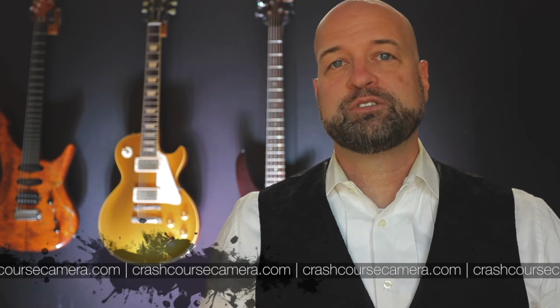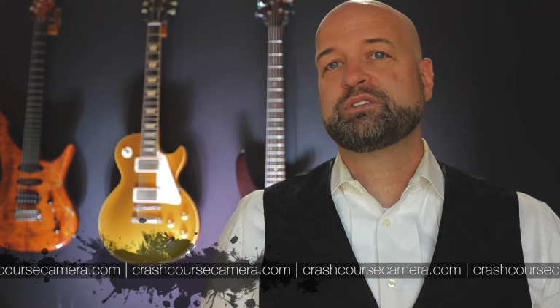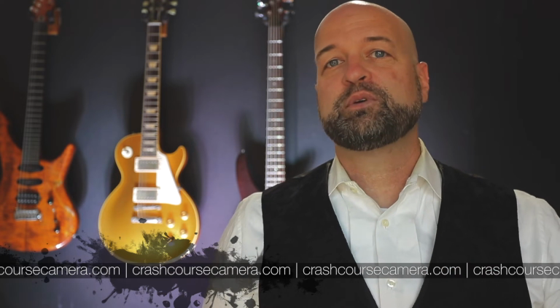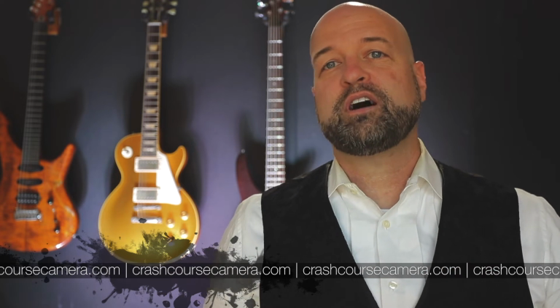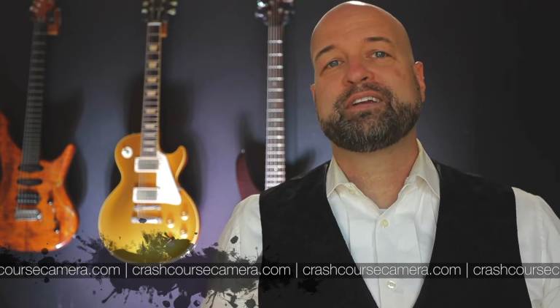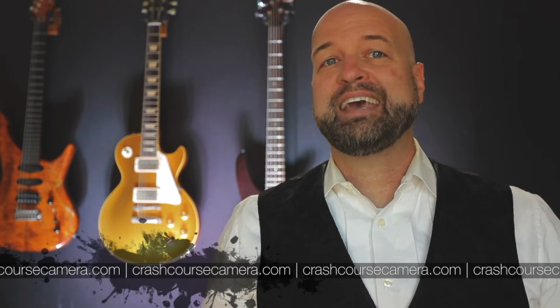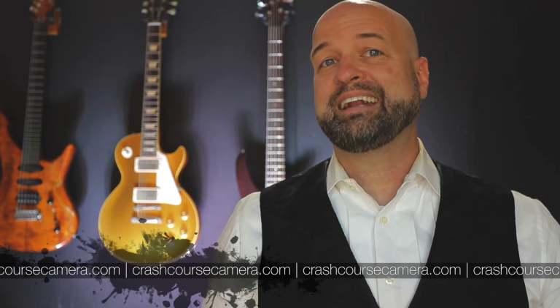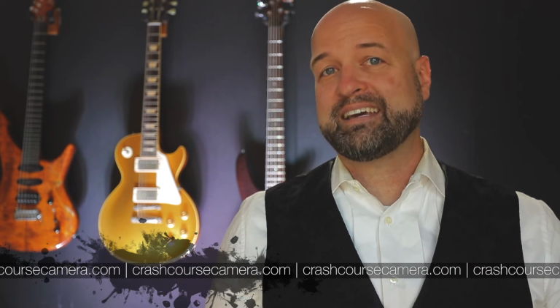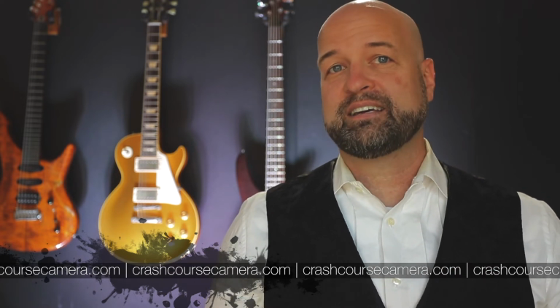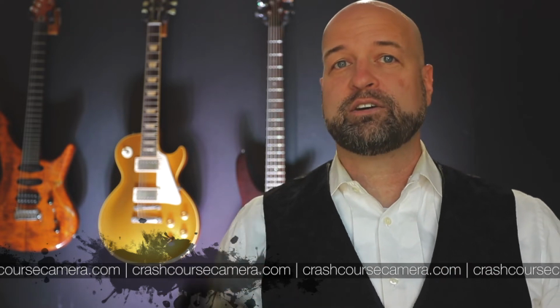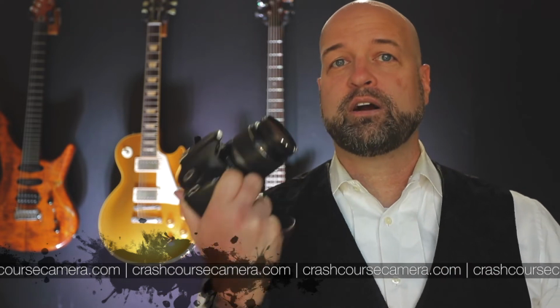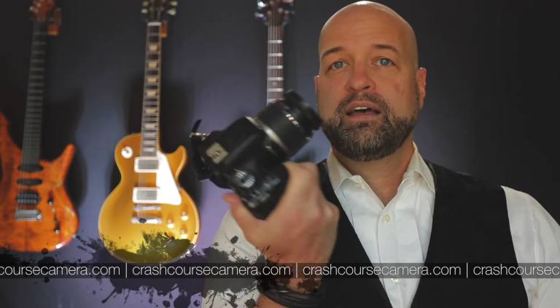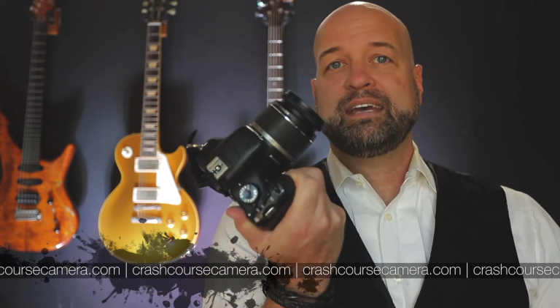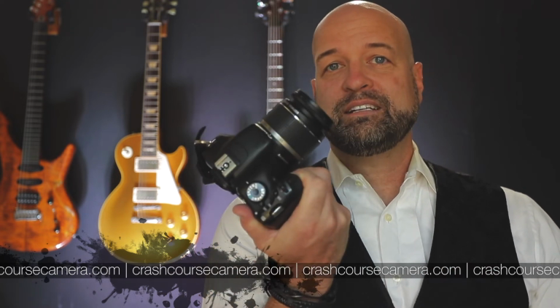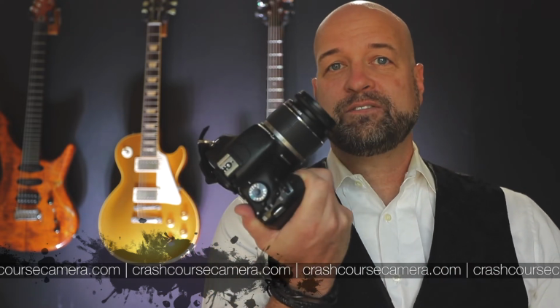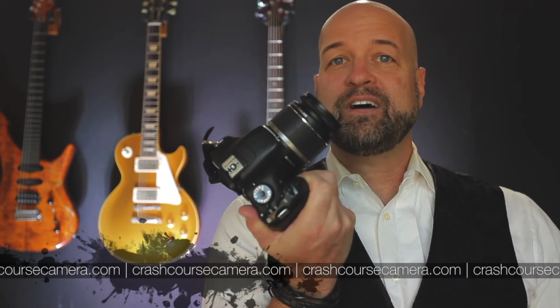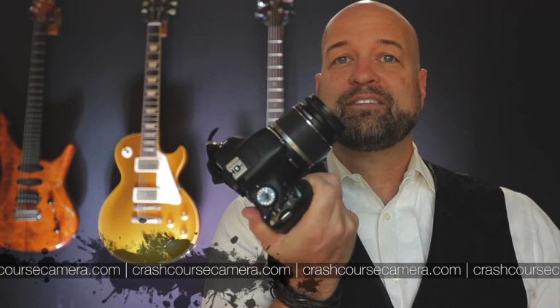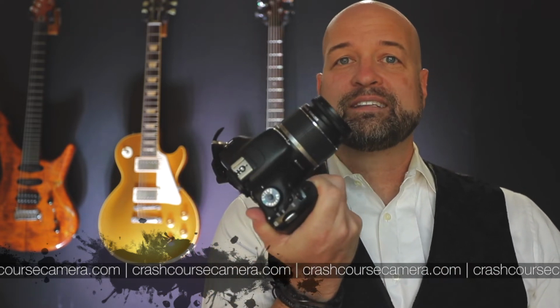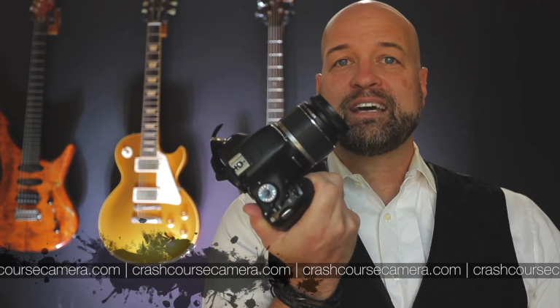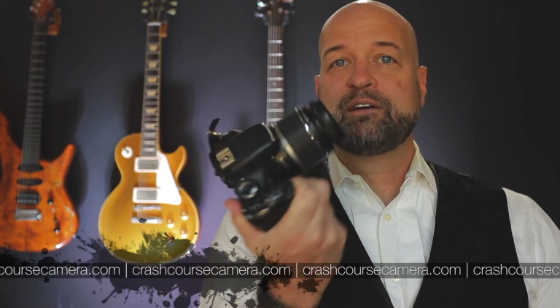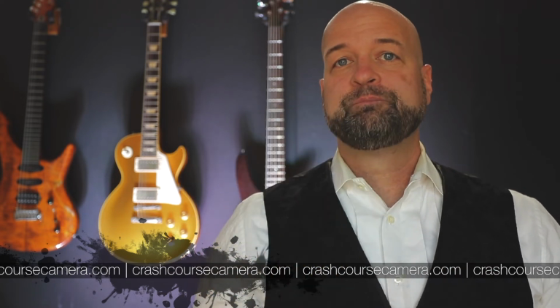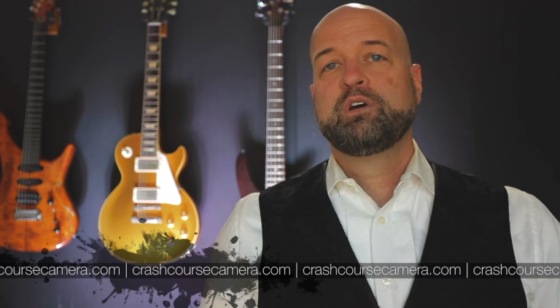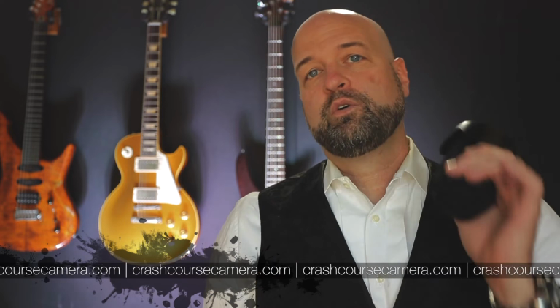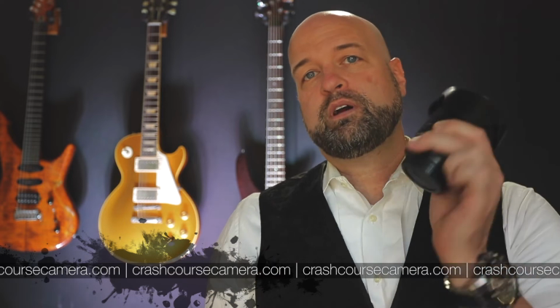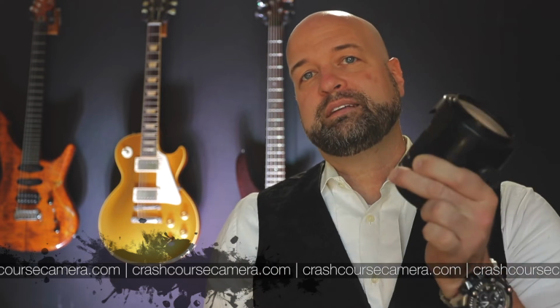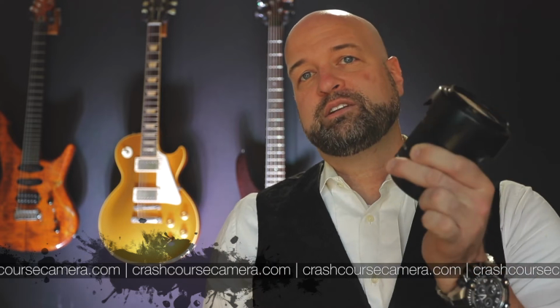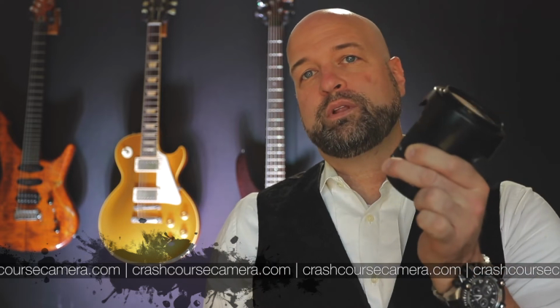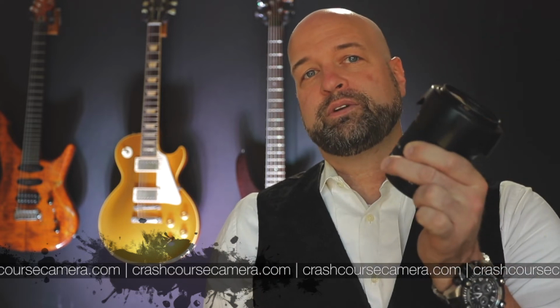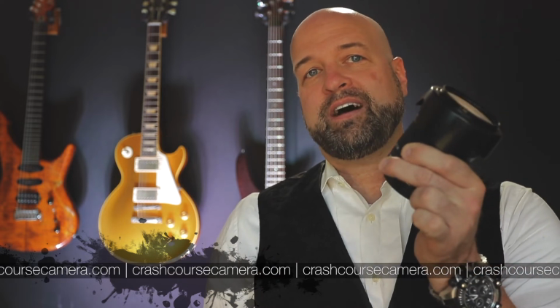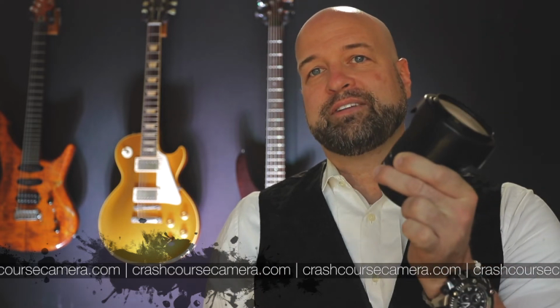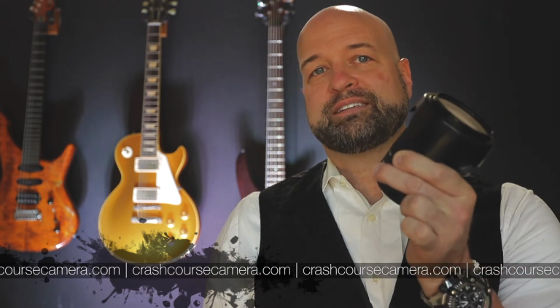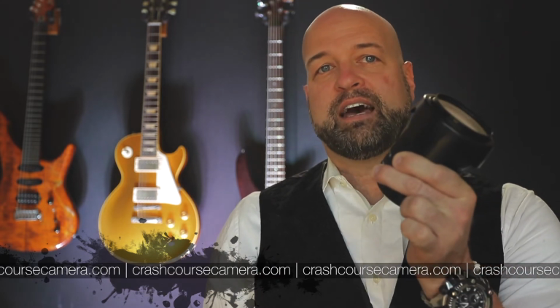The zooms you see most often in Canon and Nikon kits are 18-55, like this guy, or 18-135, like this guy.